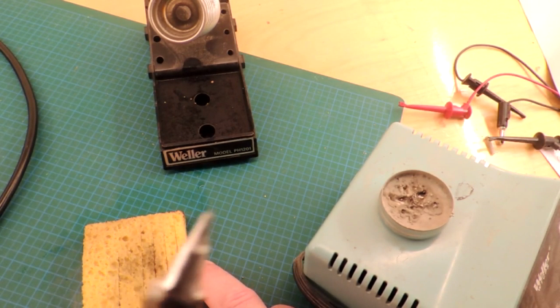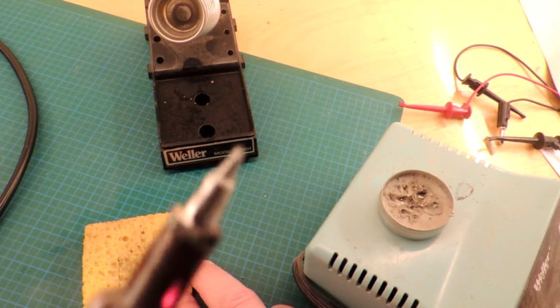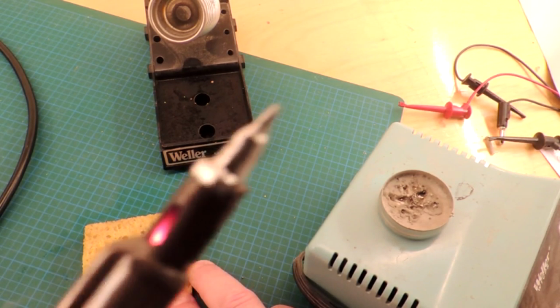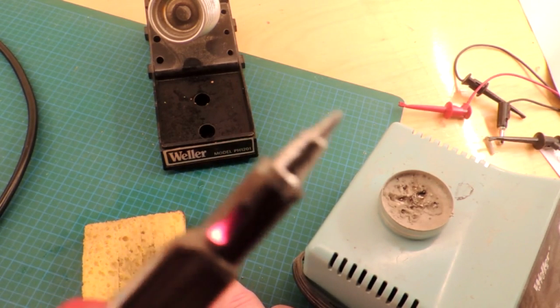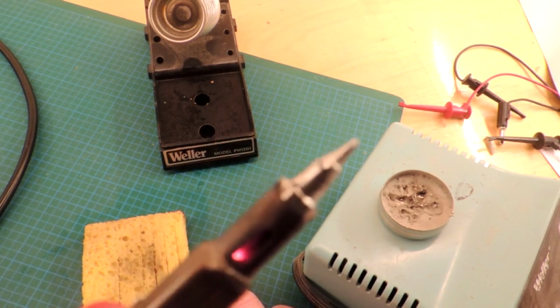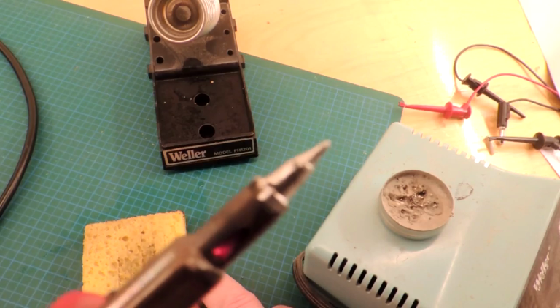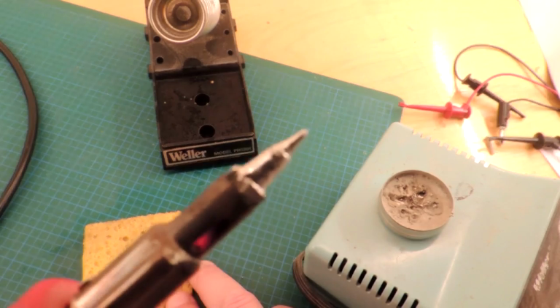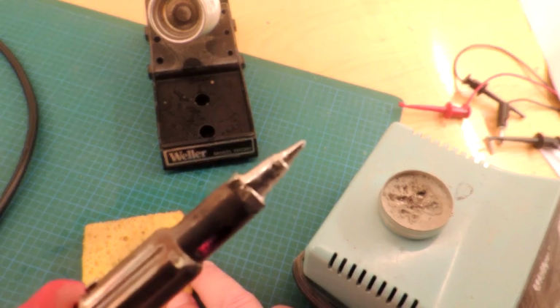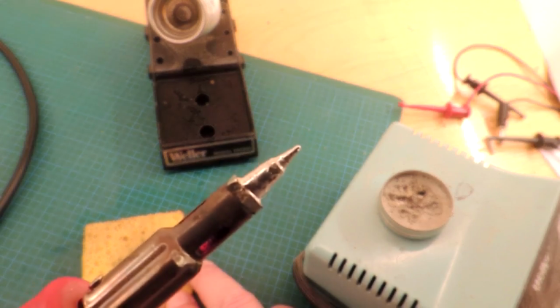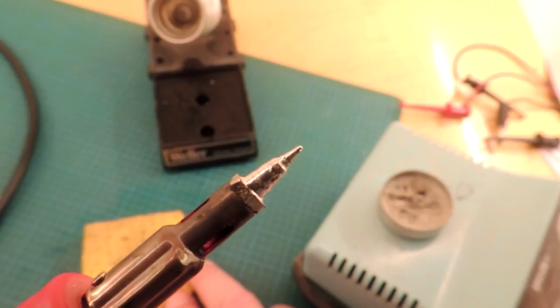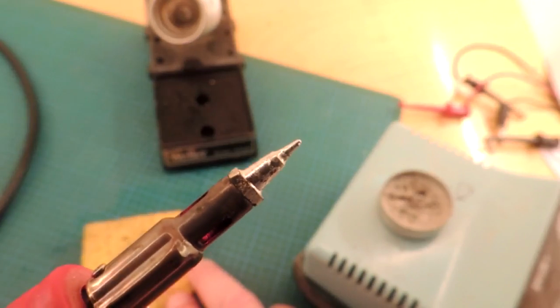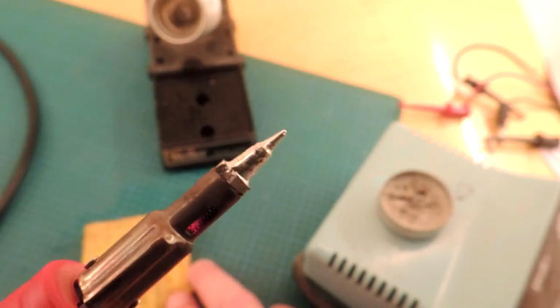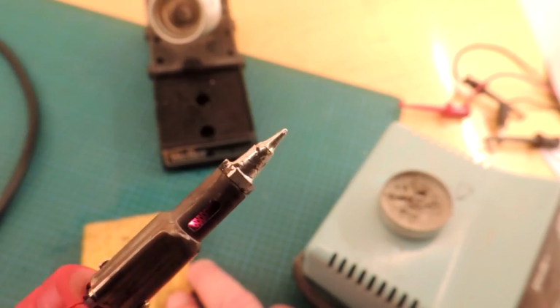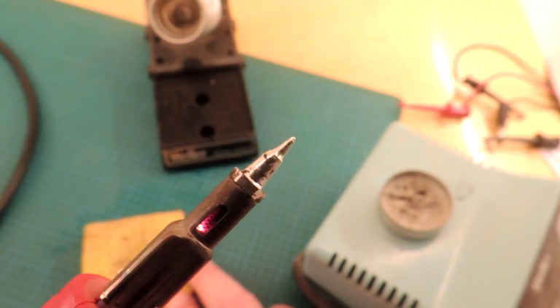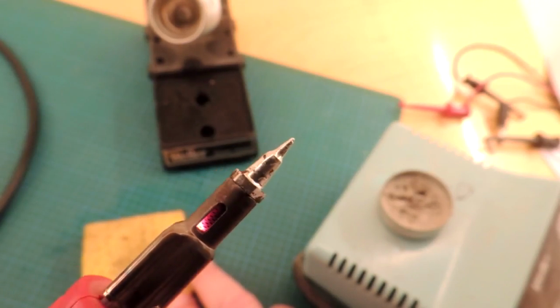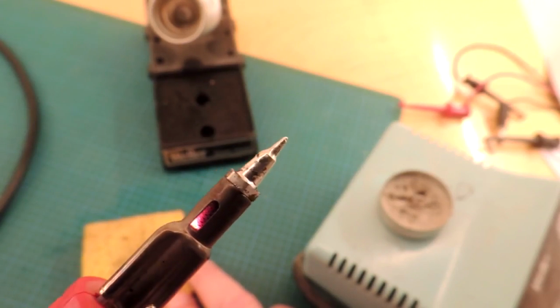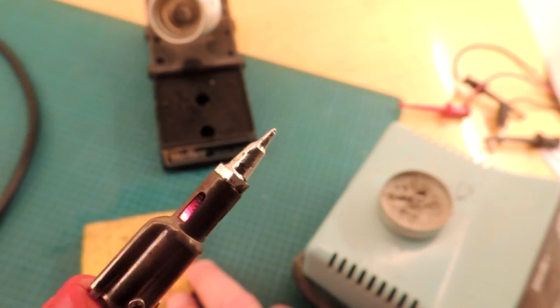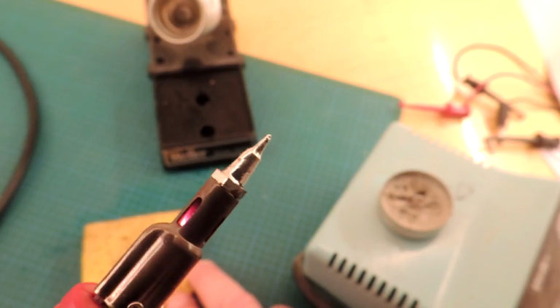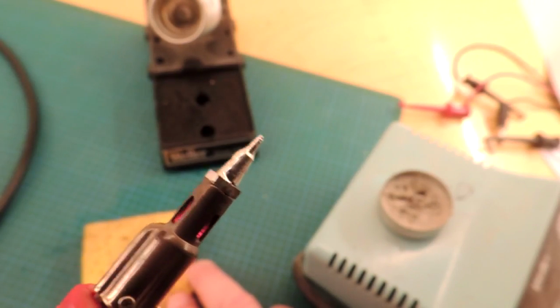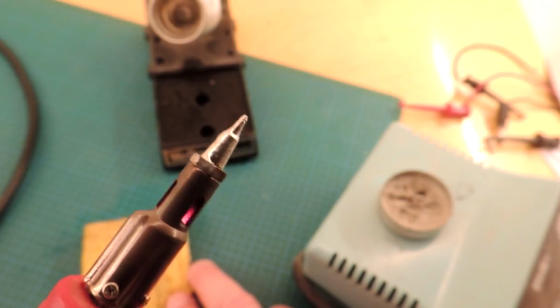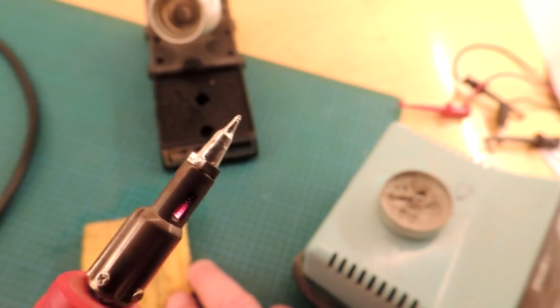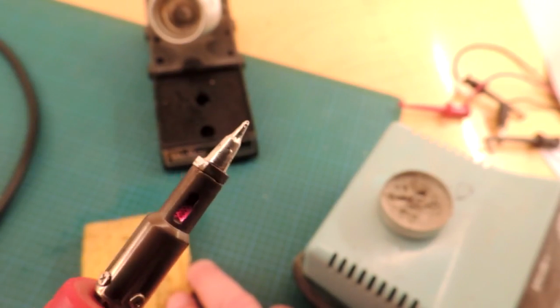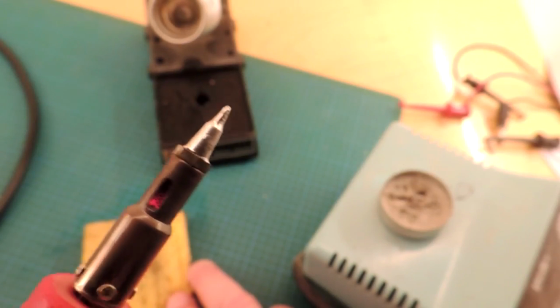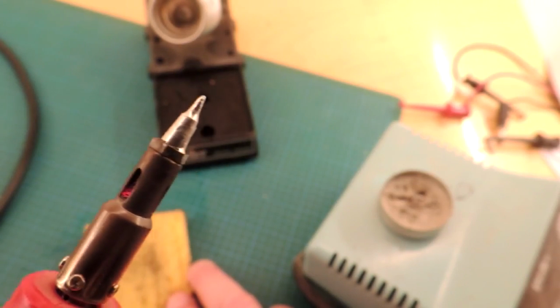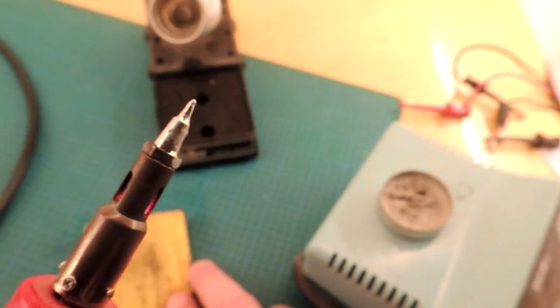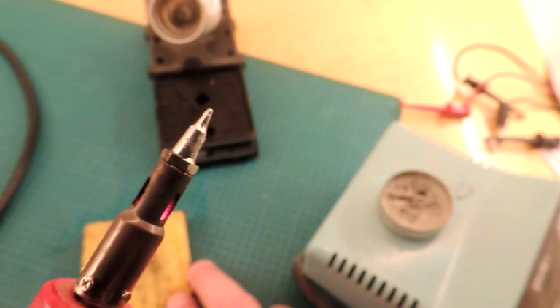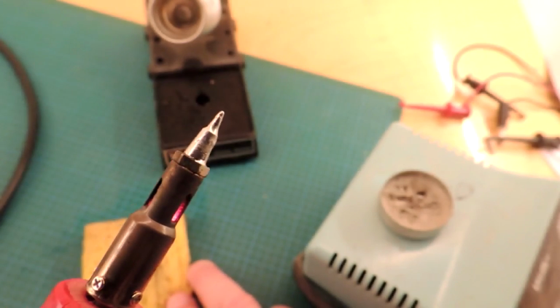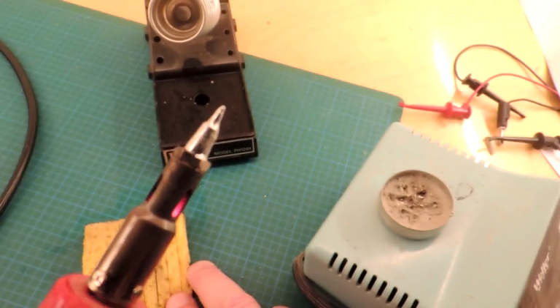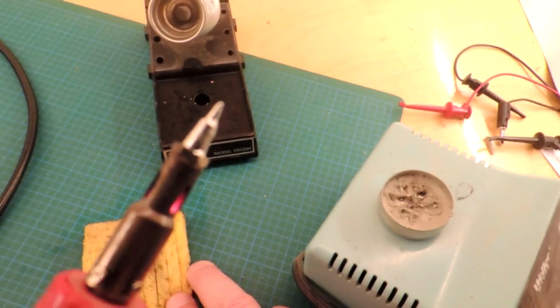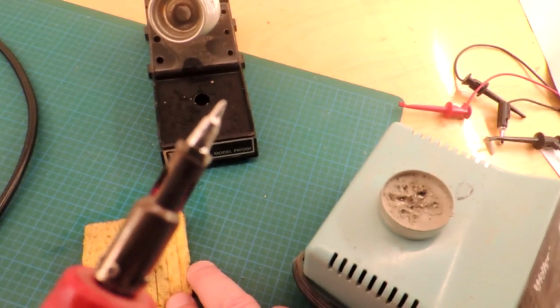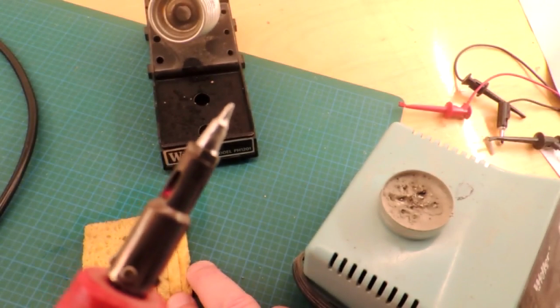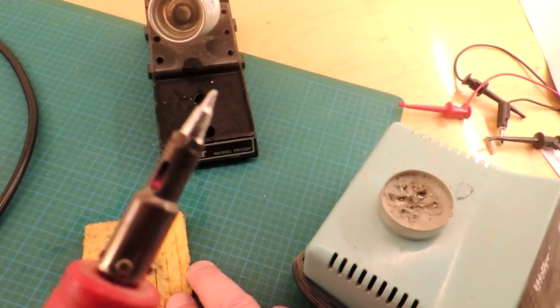Now you look at the tip and it's wonderfully shiny all the way around.